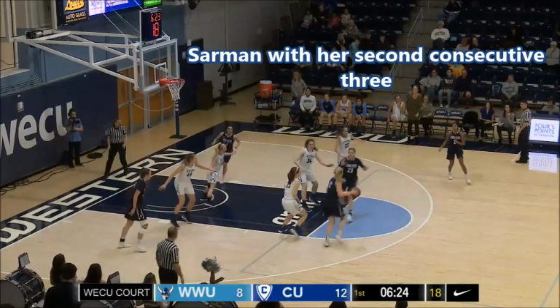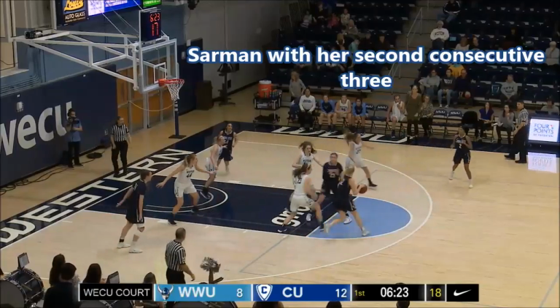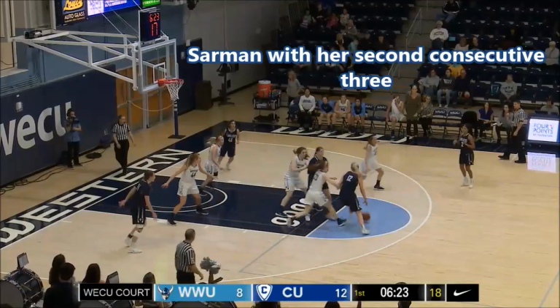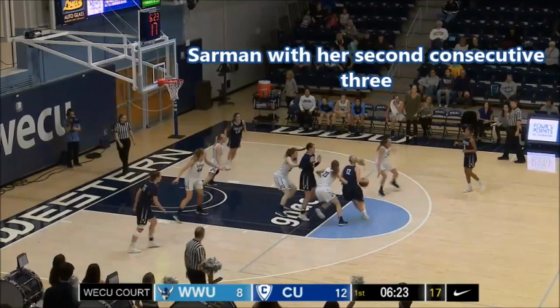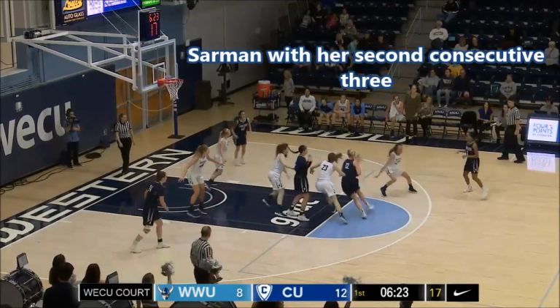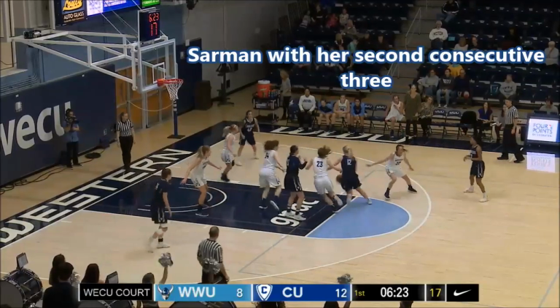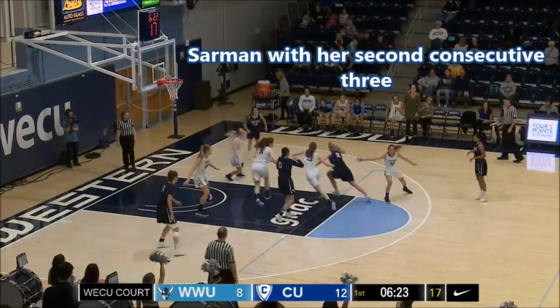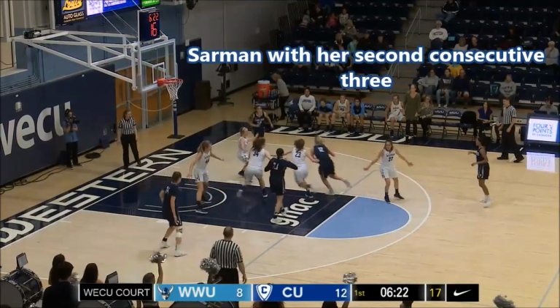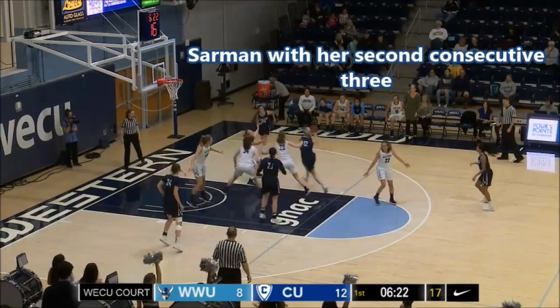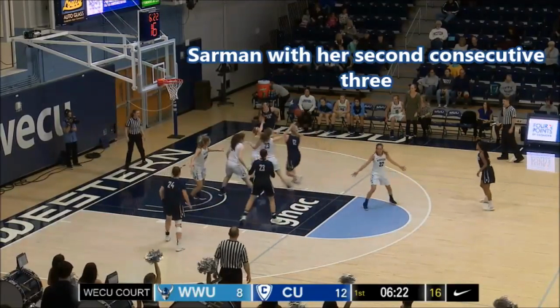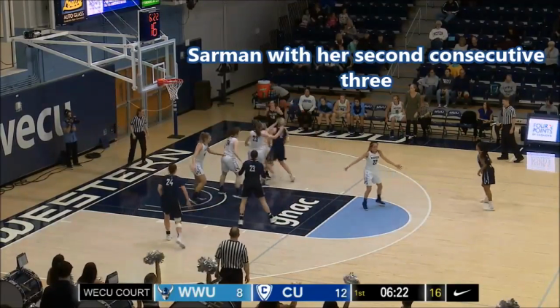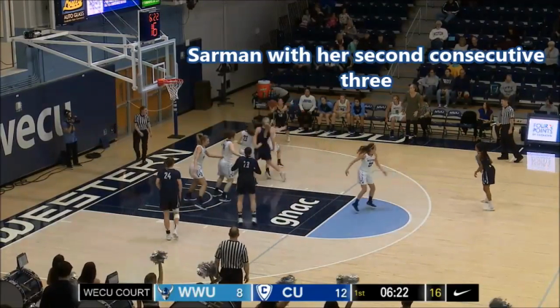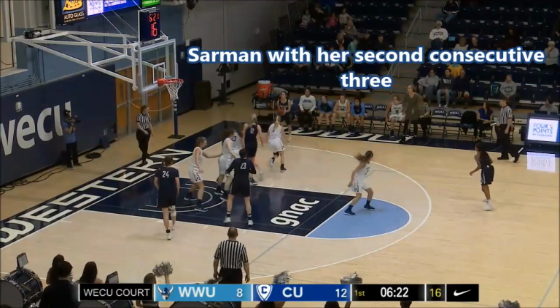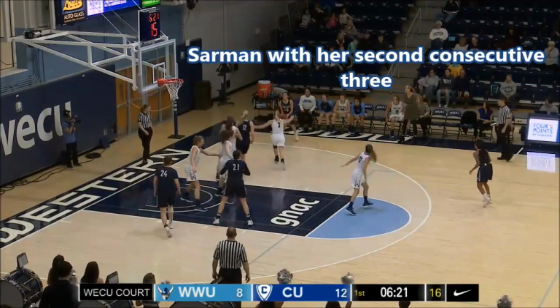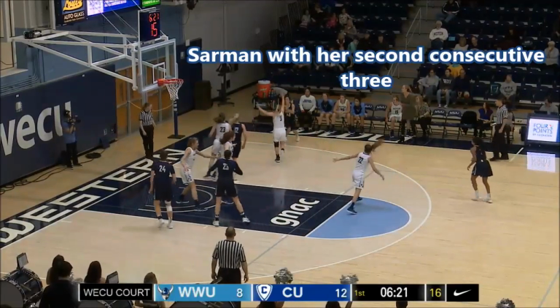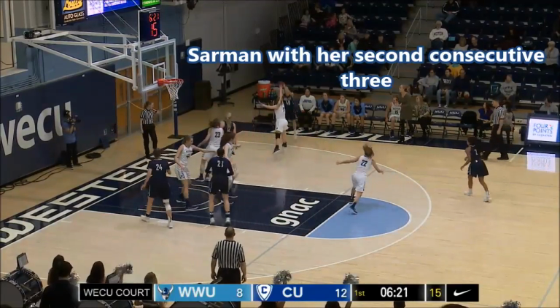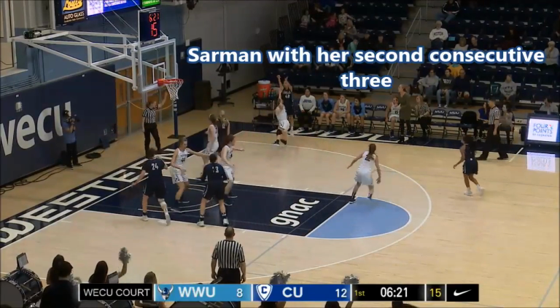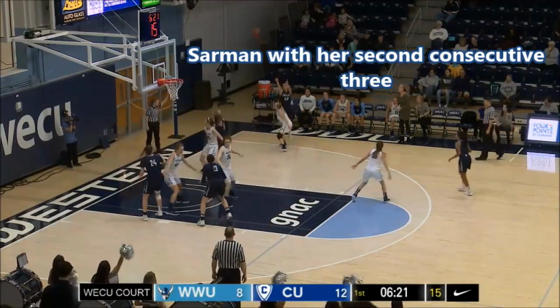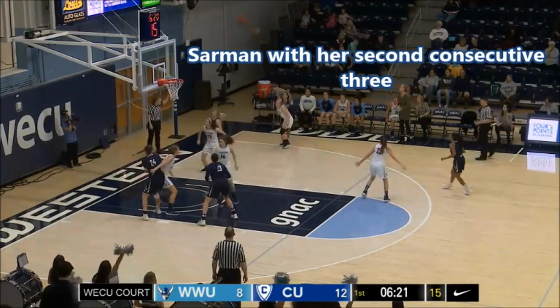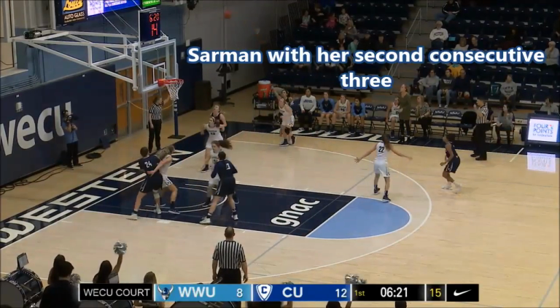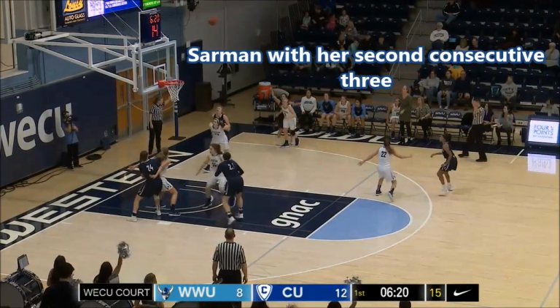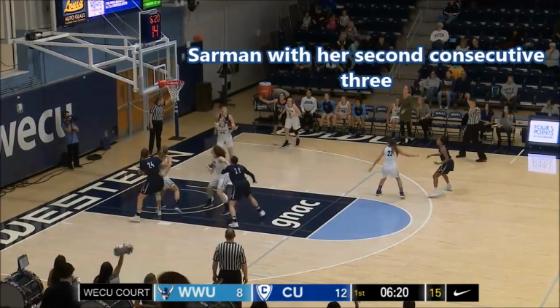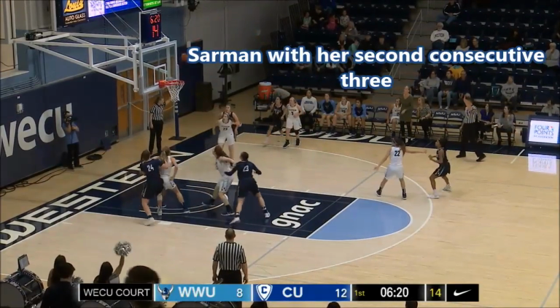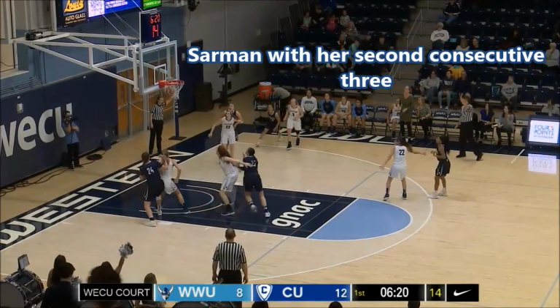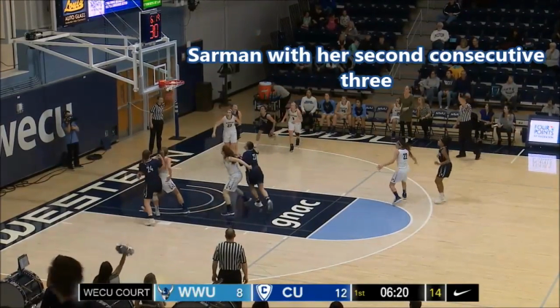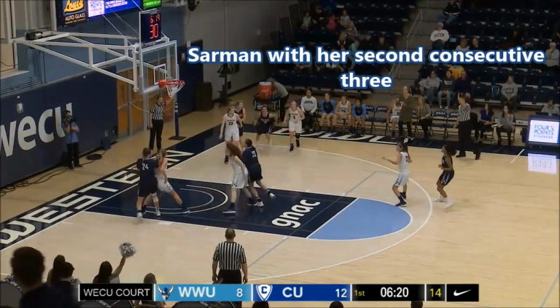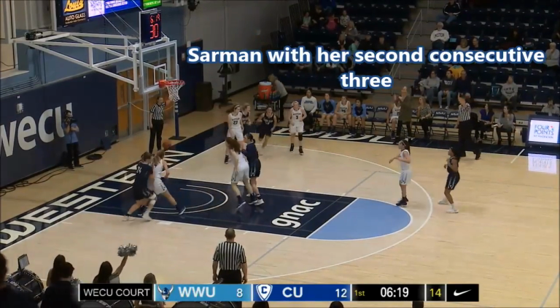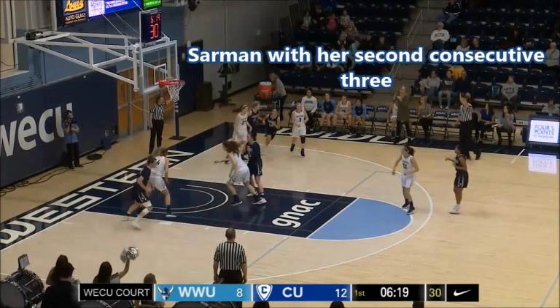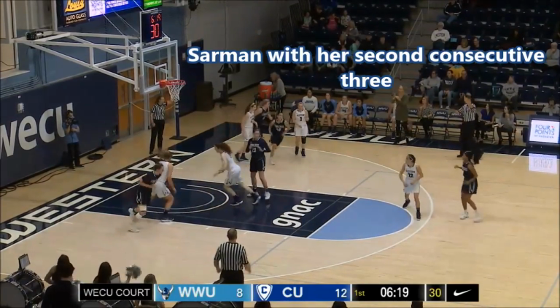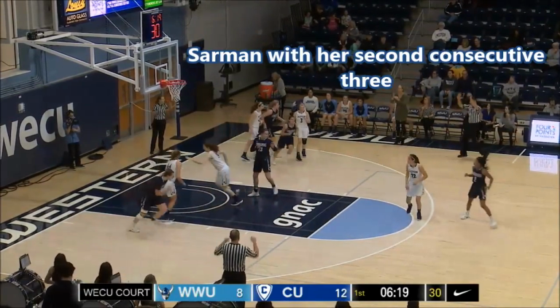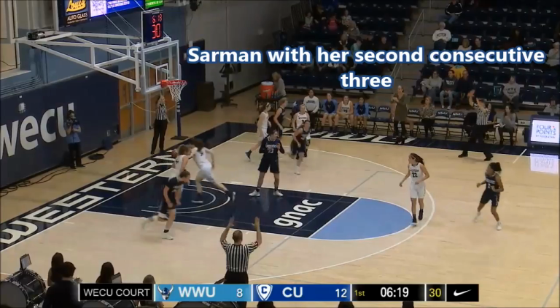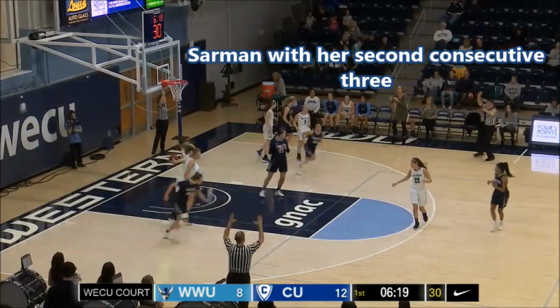Higby catches it, crosses down inside the lane, back over to the right side — three ball up, same spot.